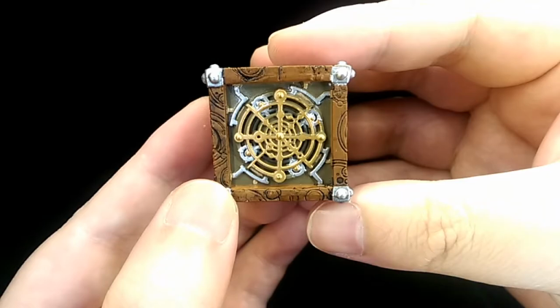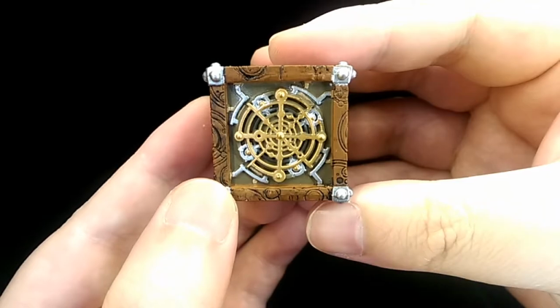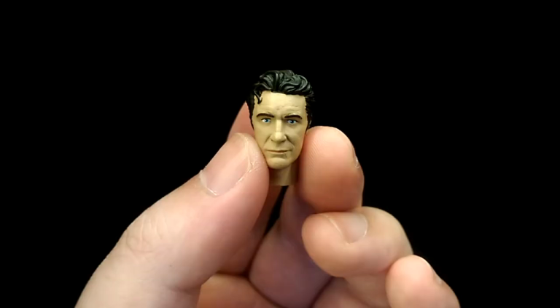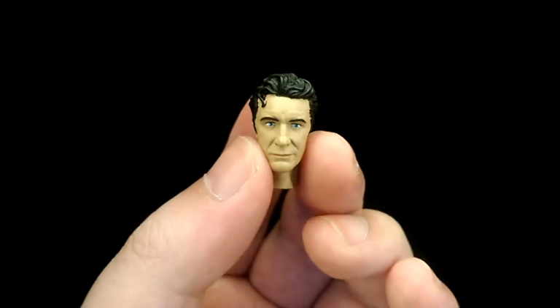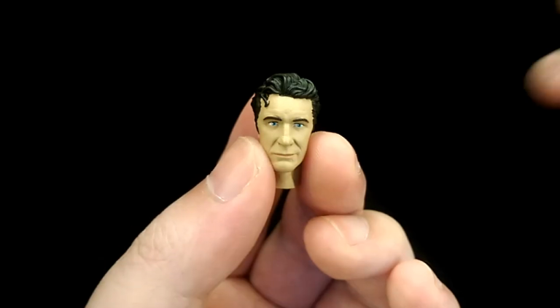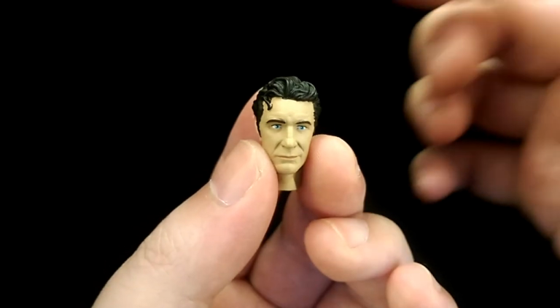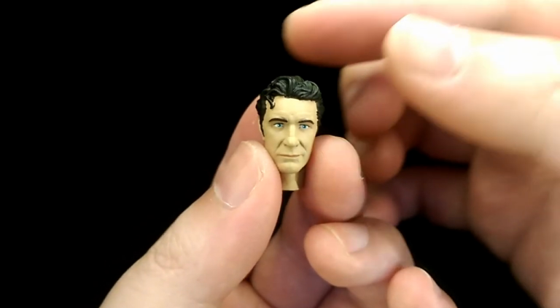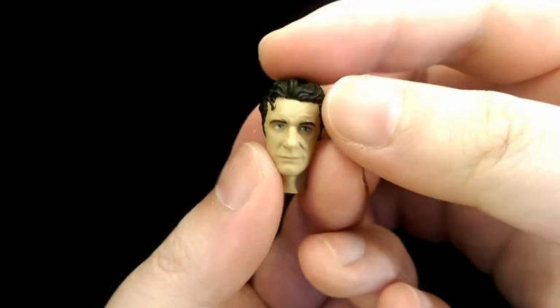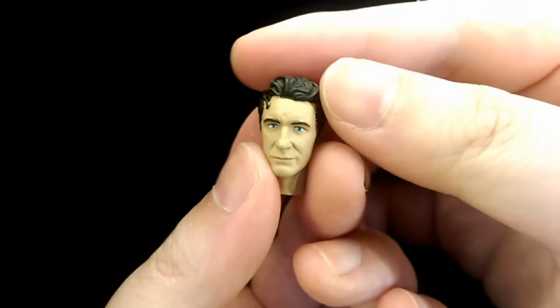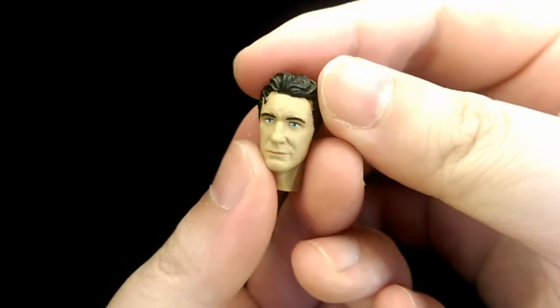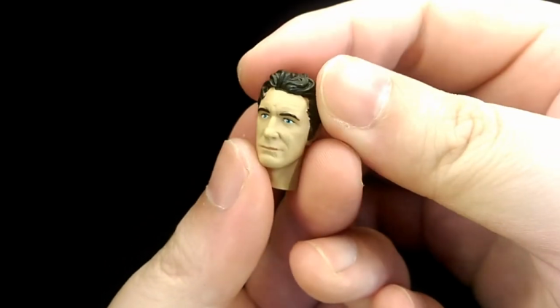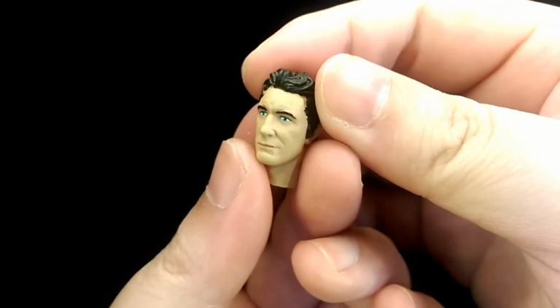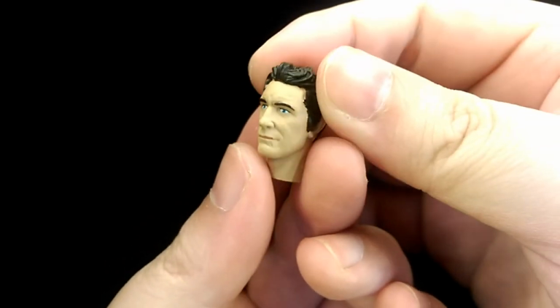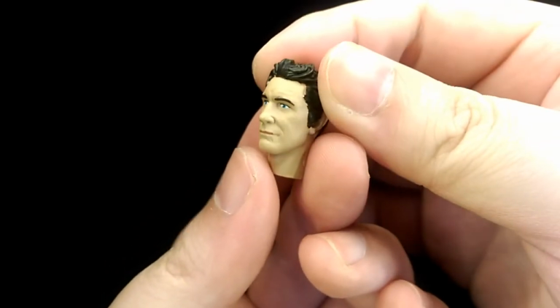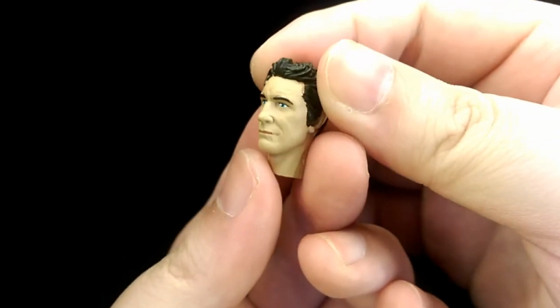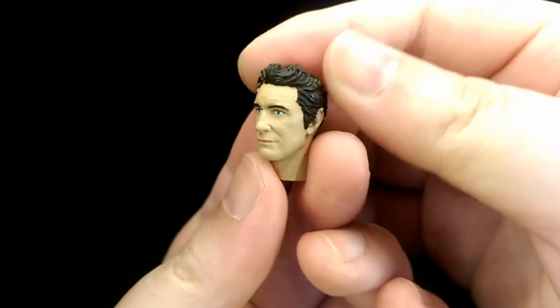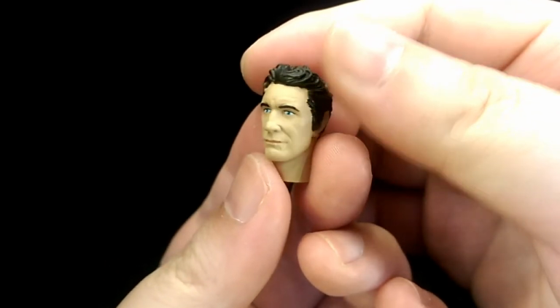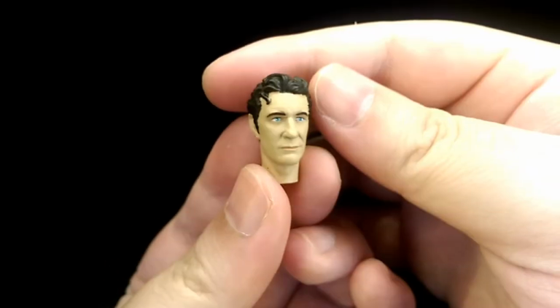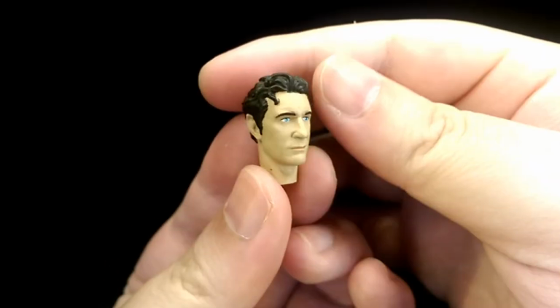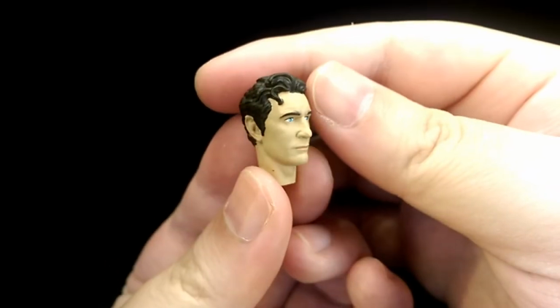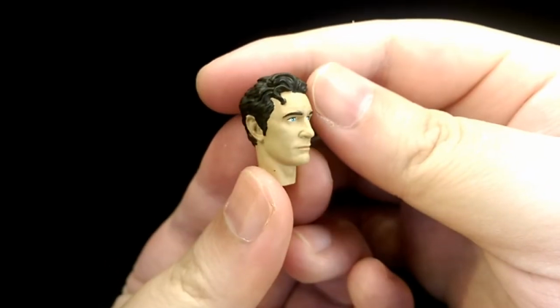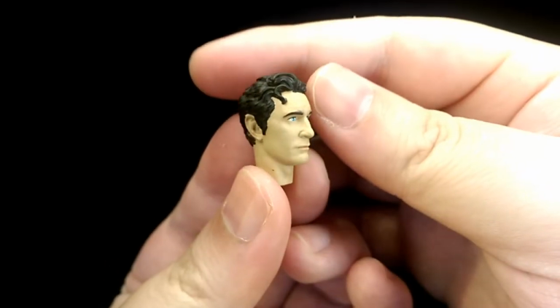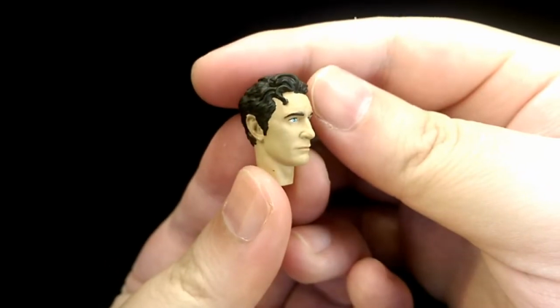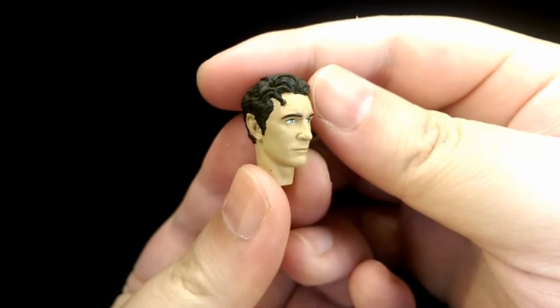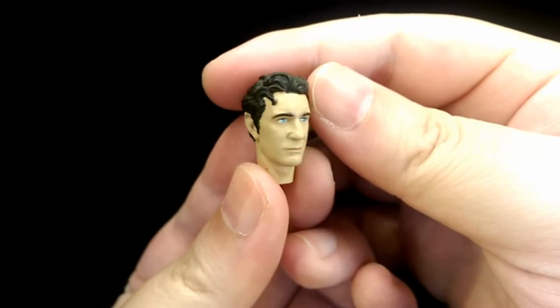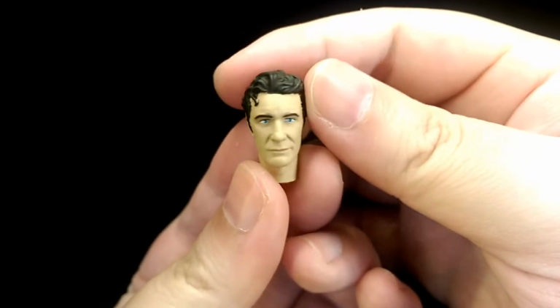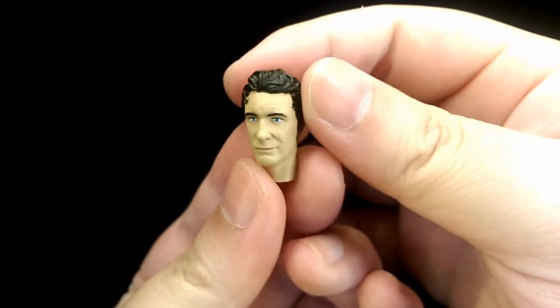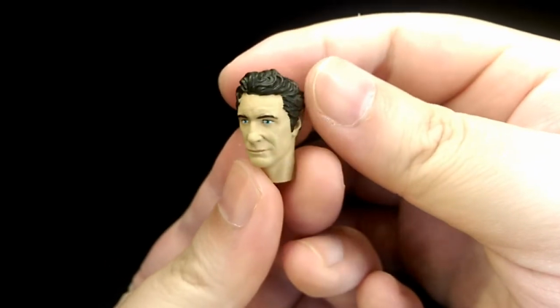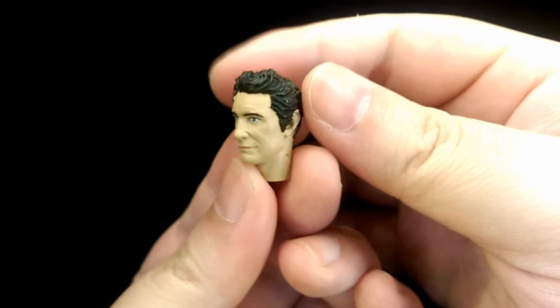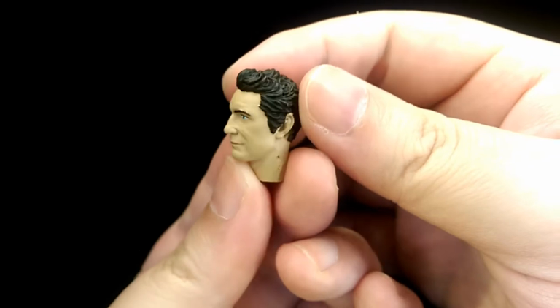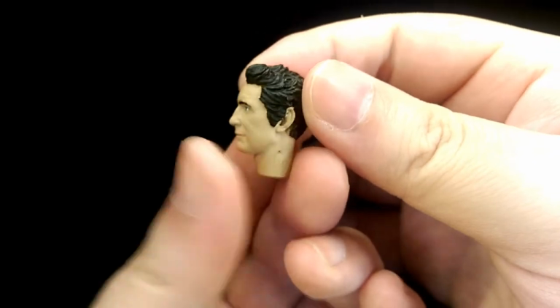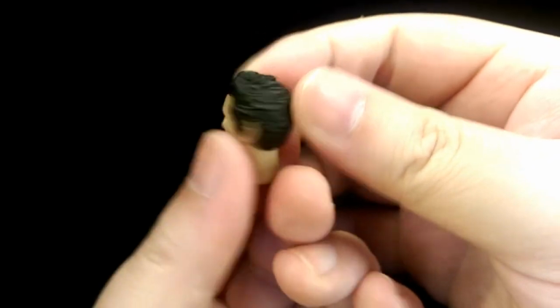And then finally he comes with an interchangeable head, which is overall well sculpted and detailed.